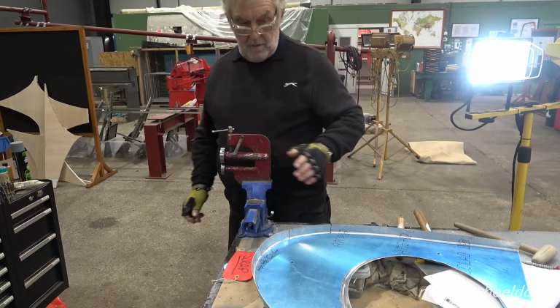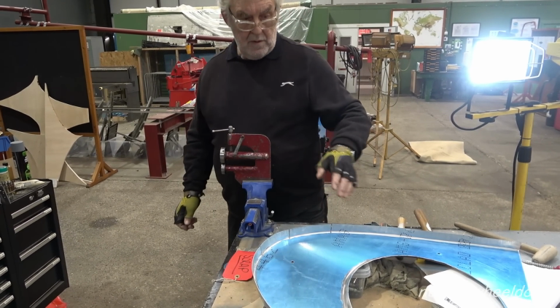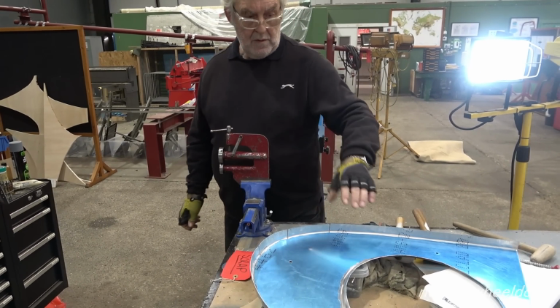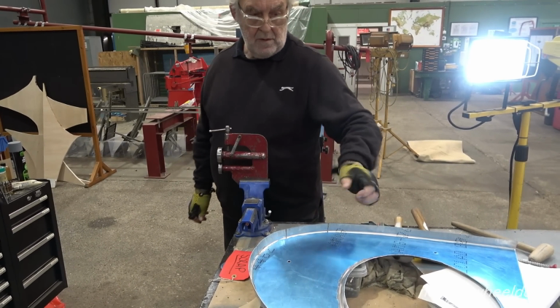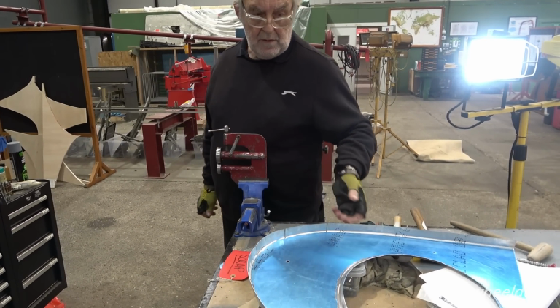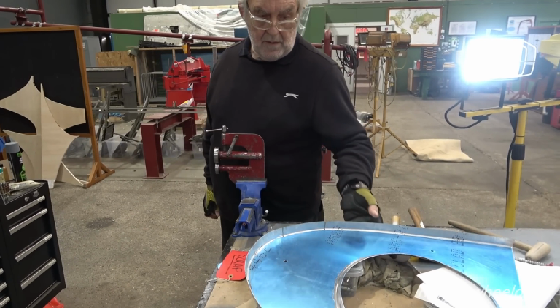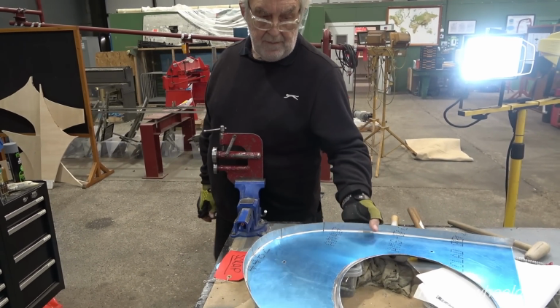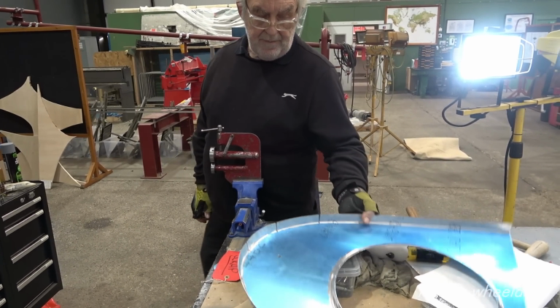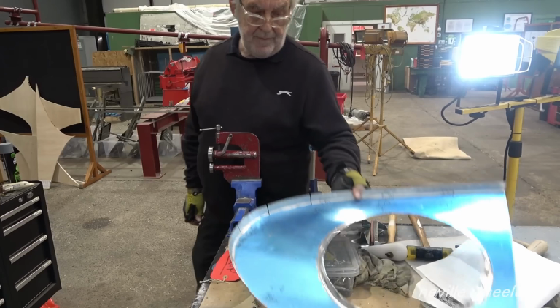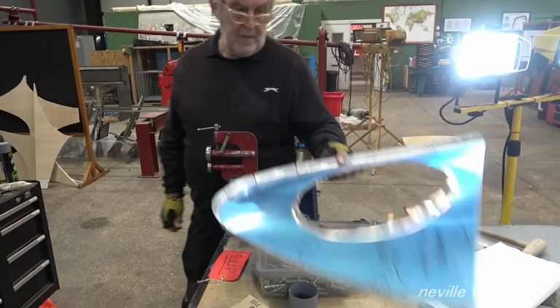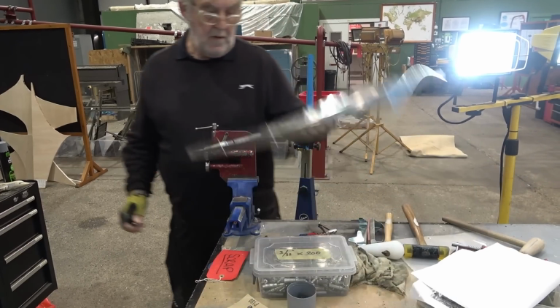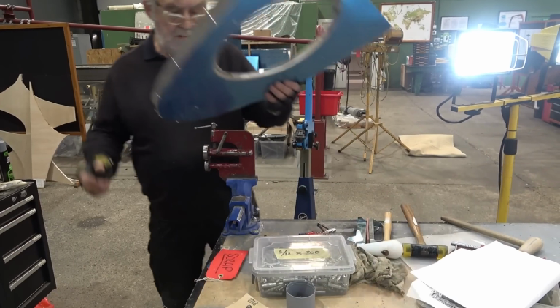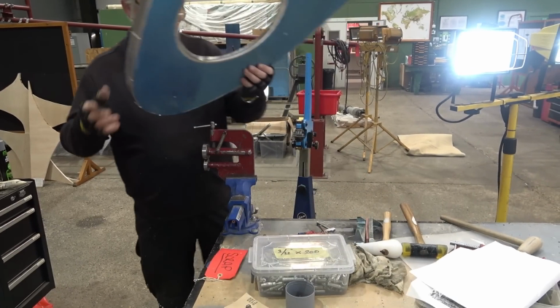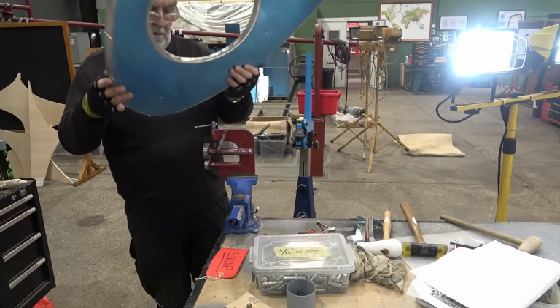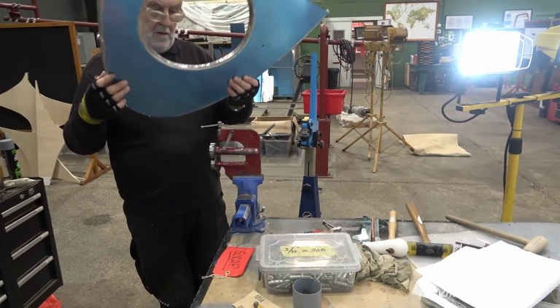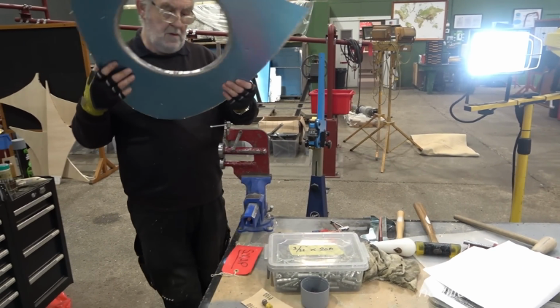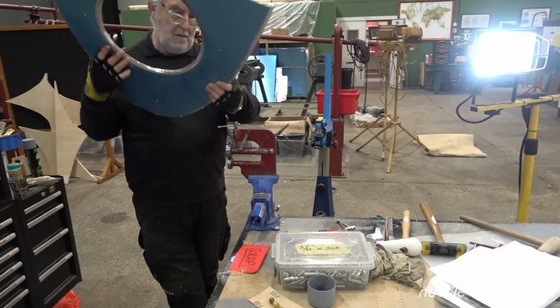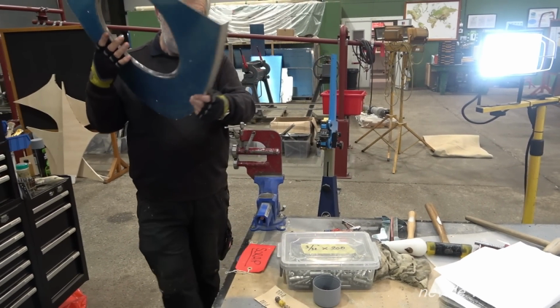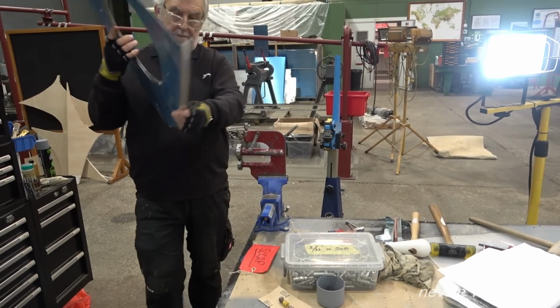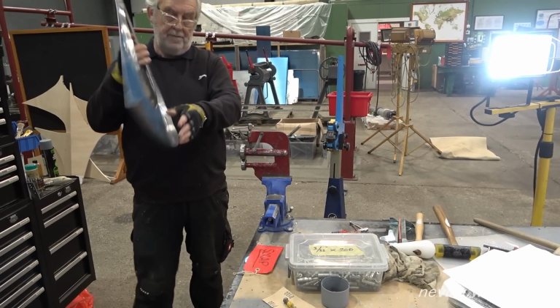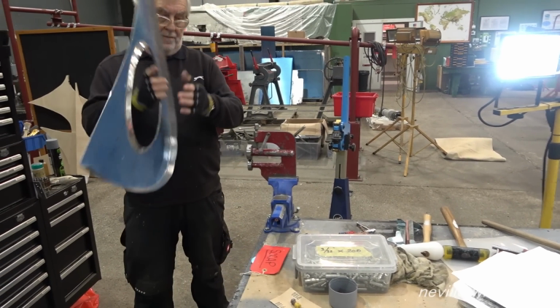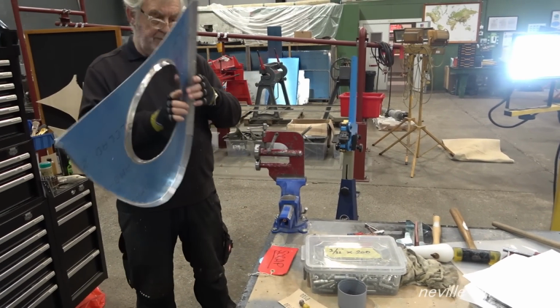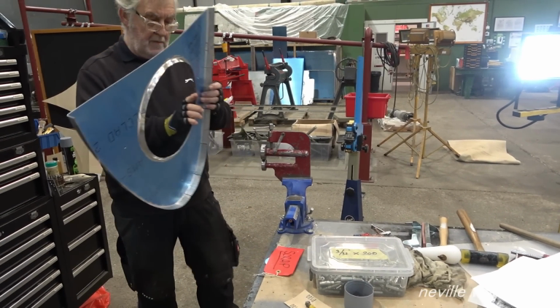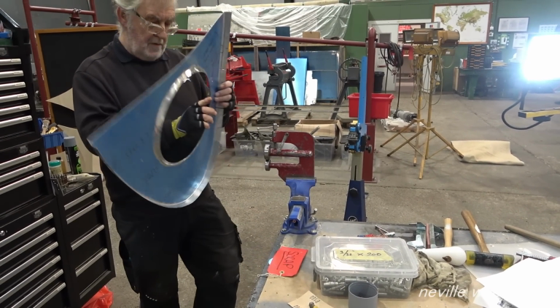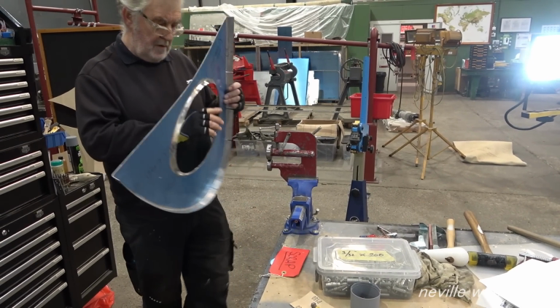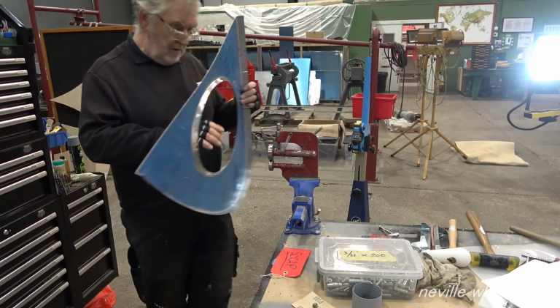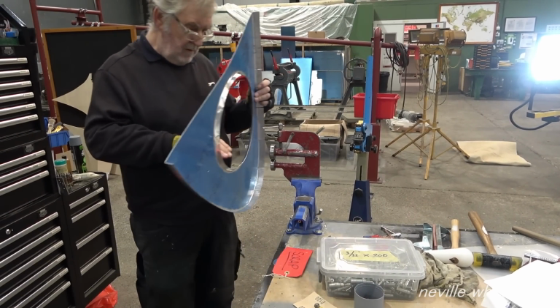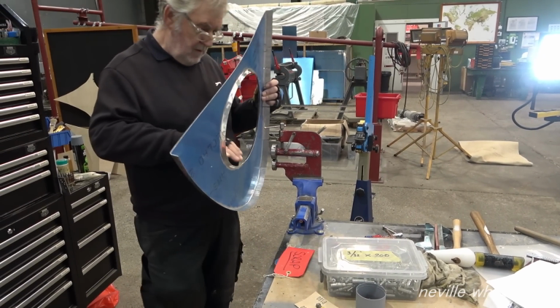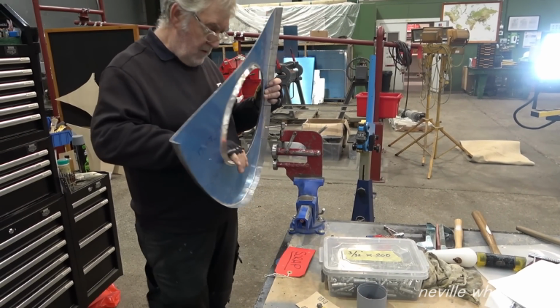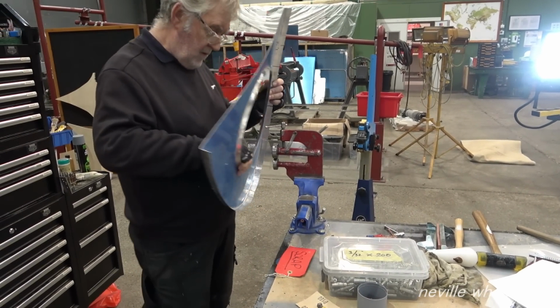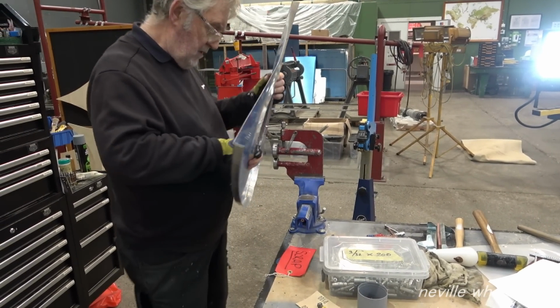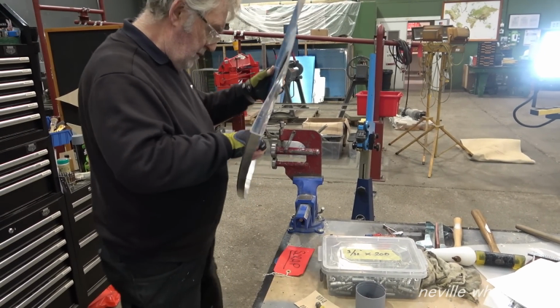Keith uses the mini English wheel to stretch the material to avoid cracking the aluminium.